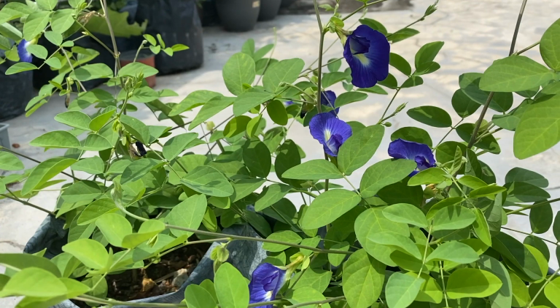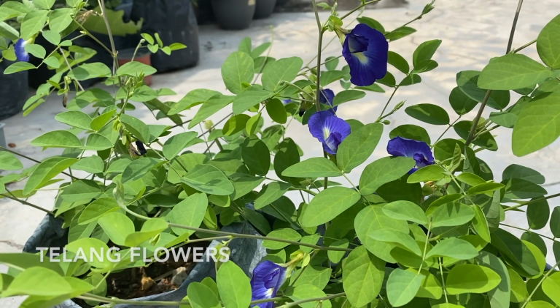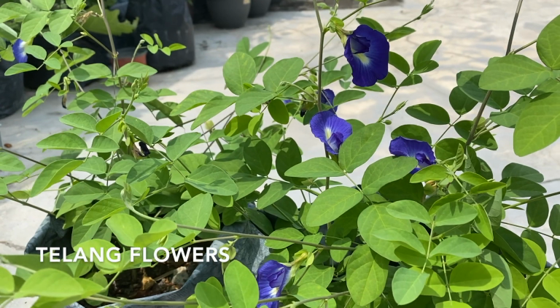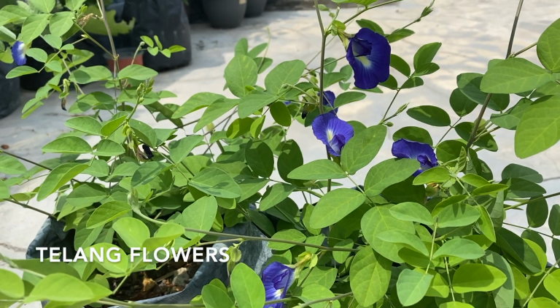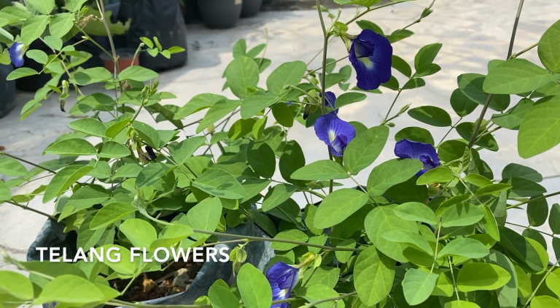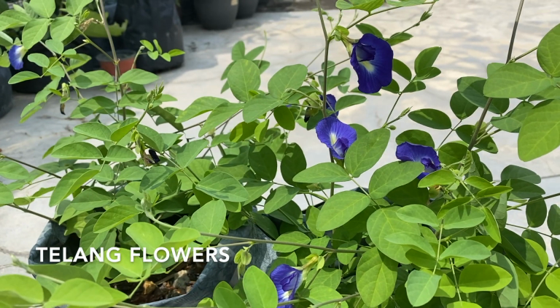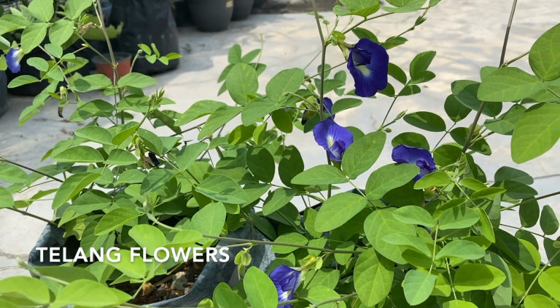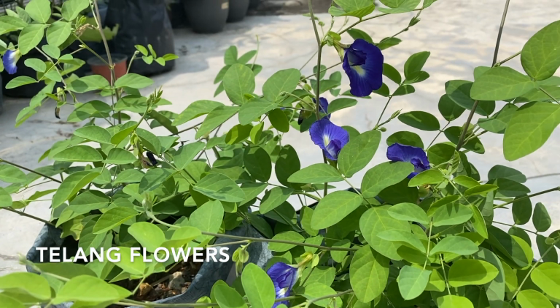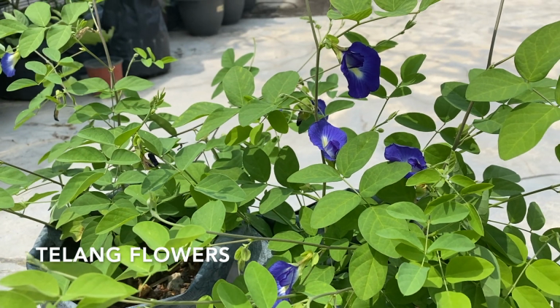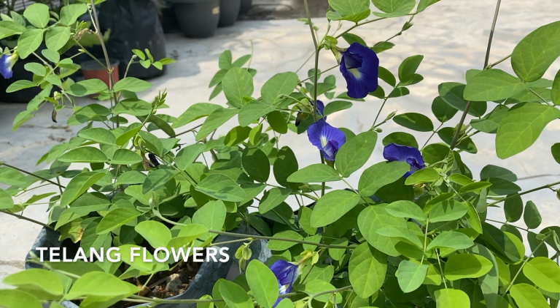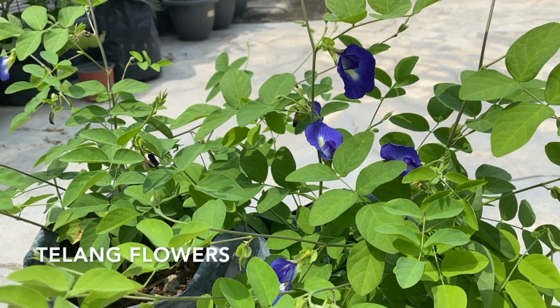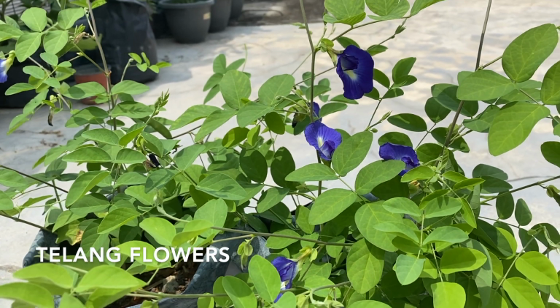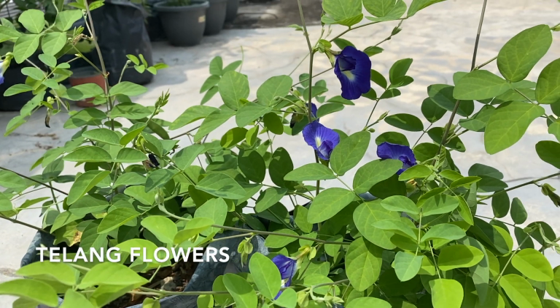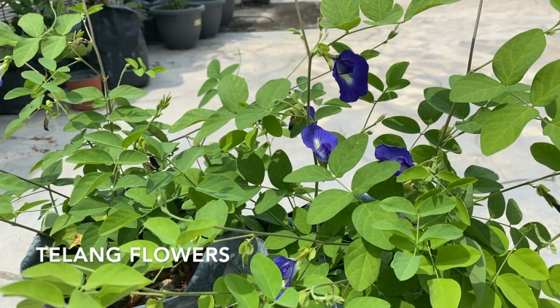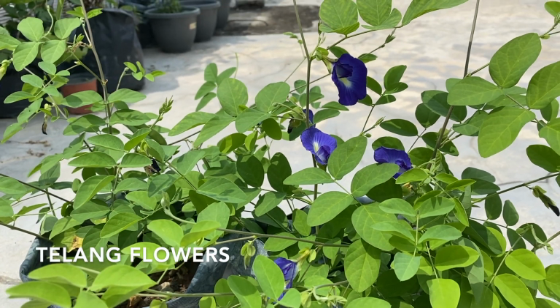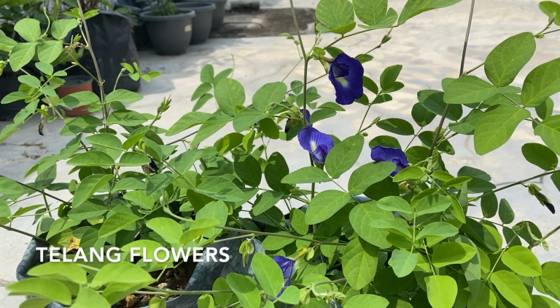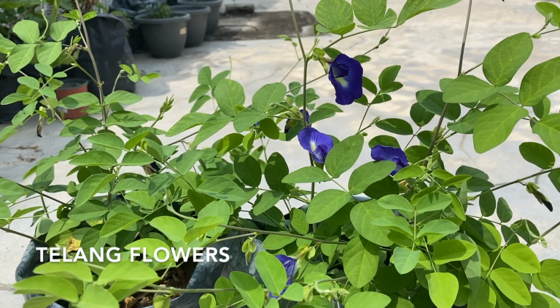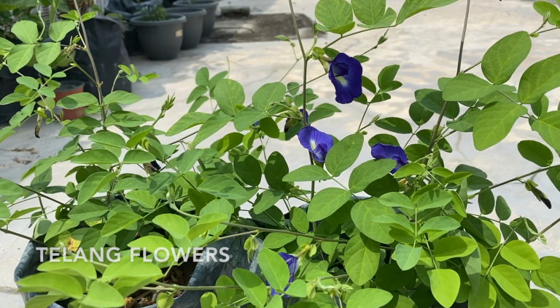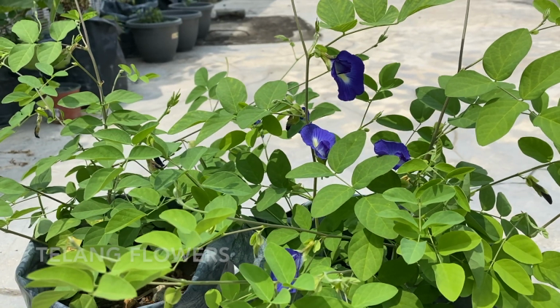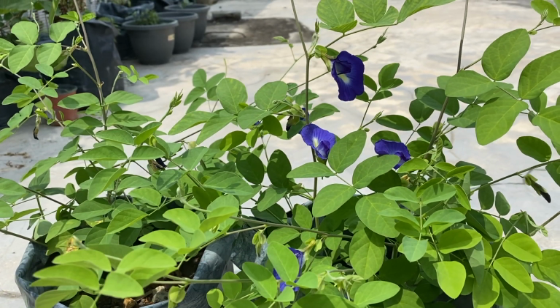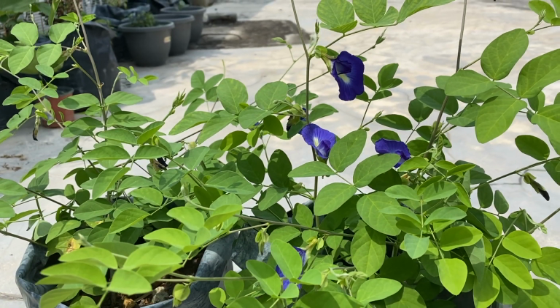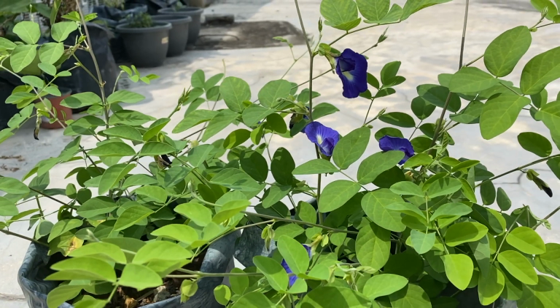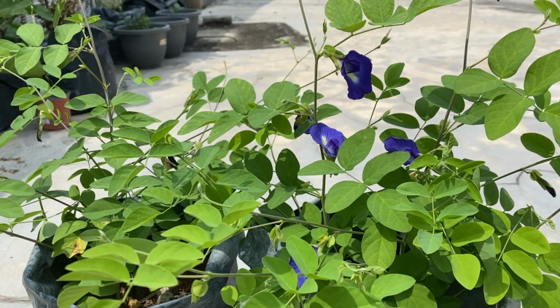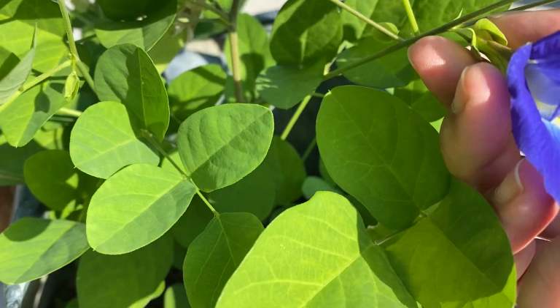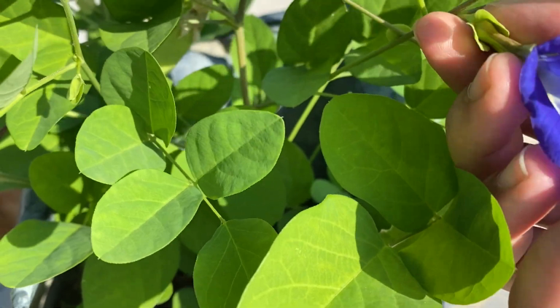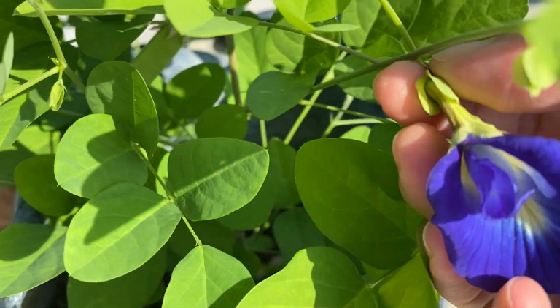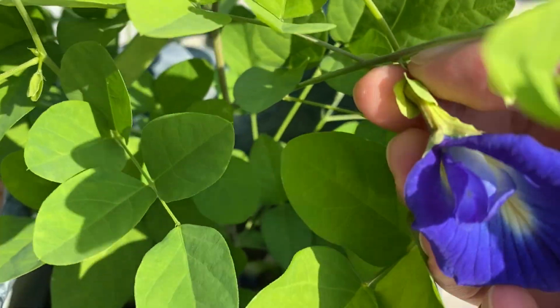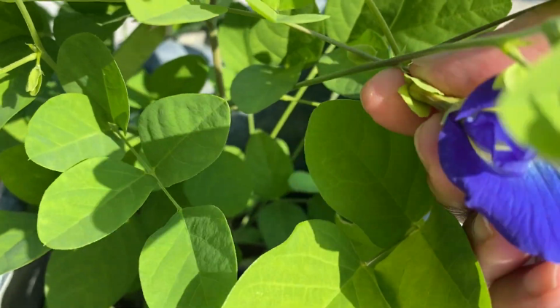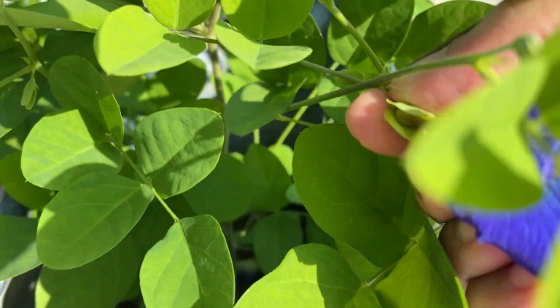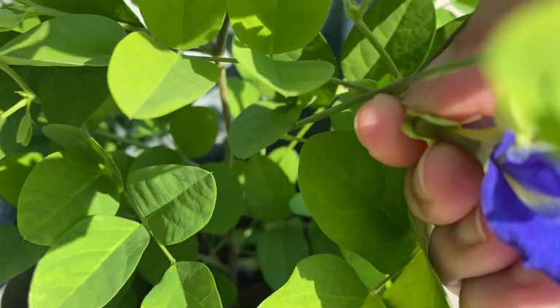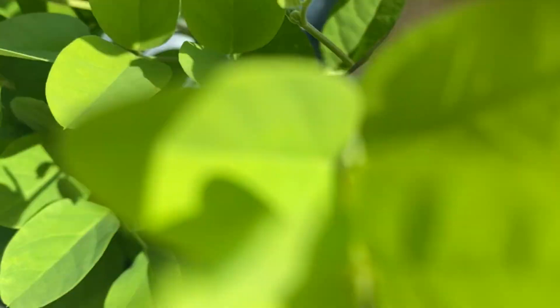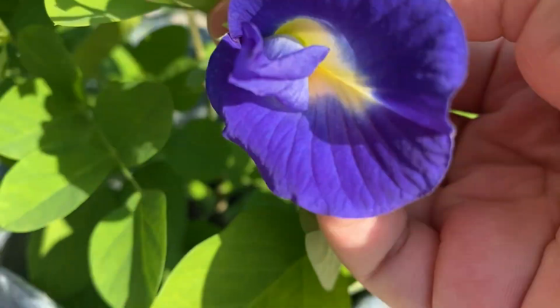These are tulang flowers. Pick the tulang flowers from the tree.